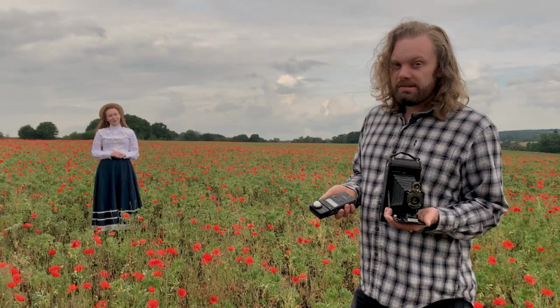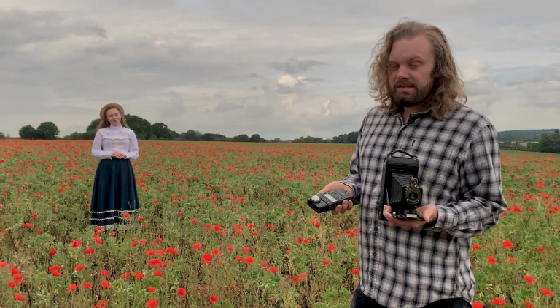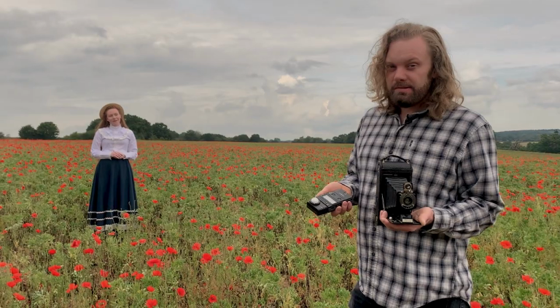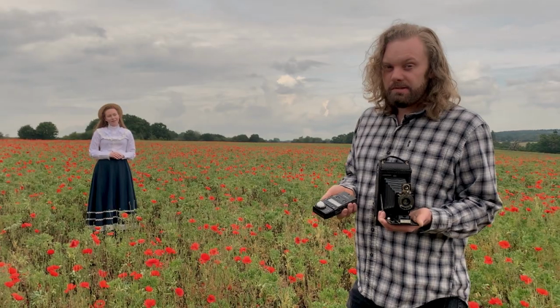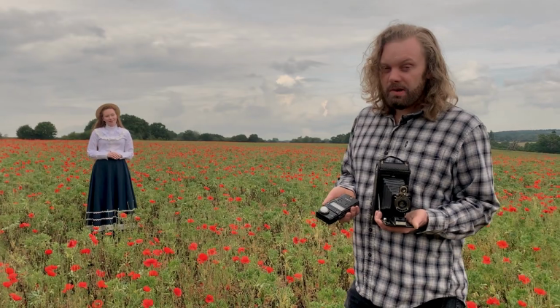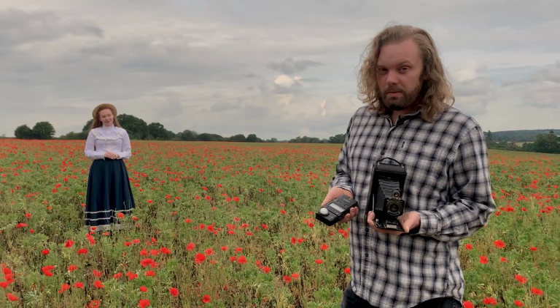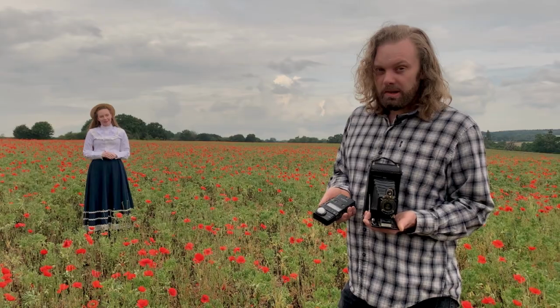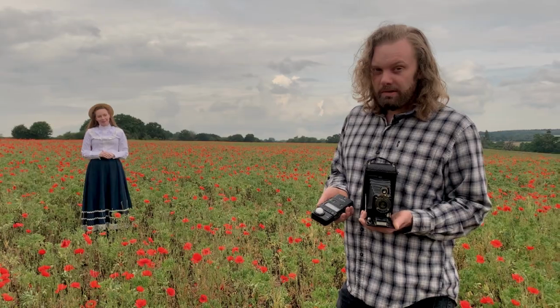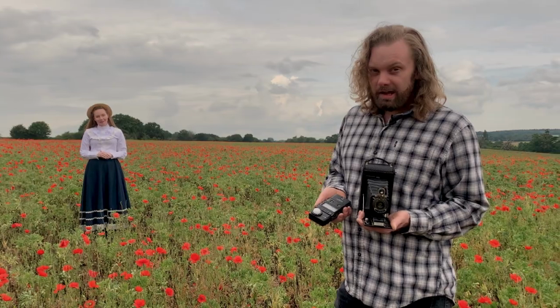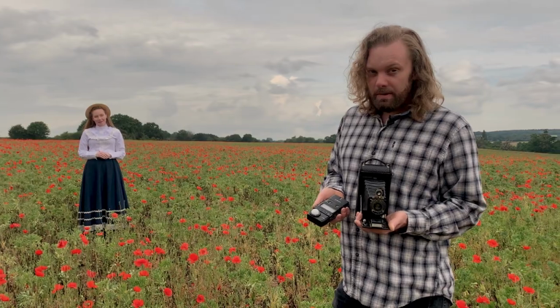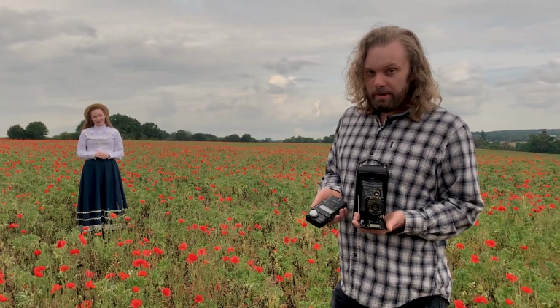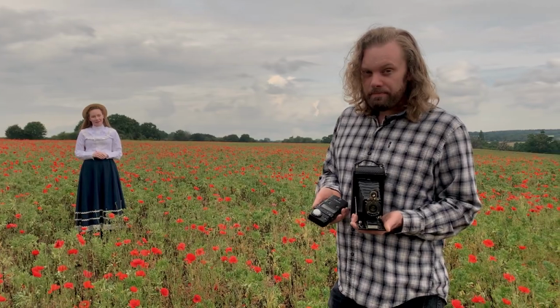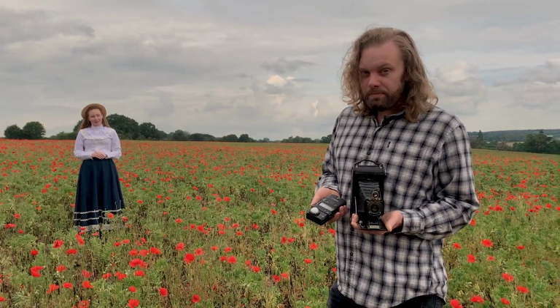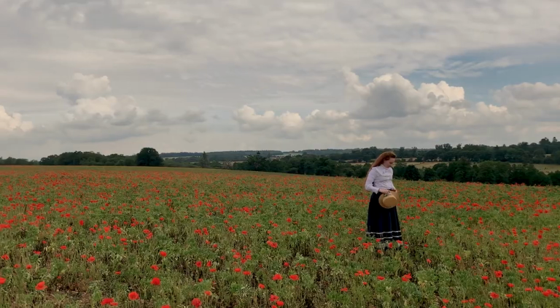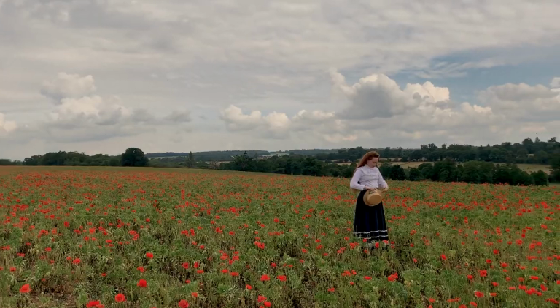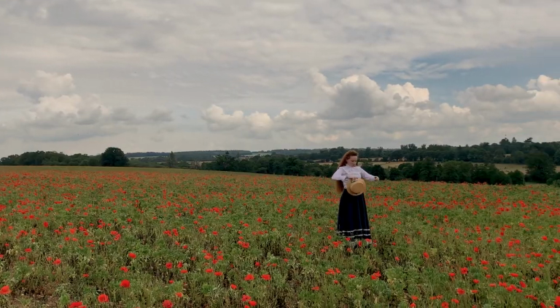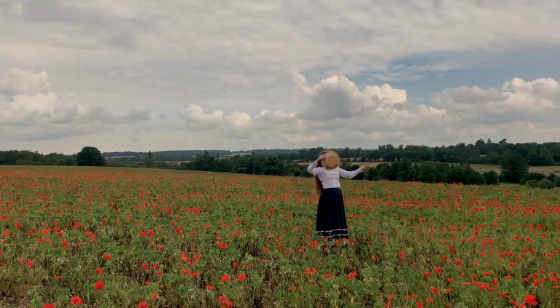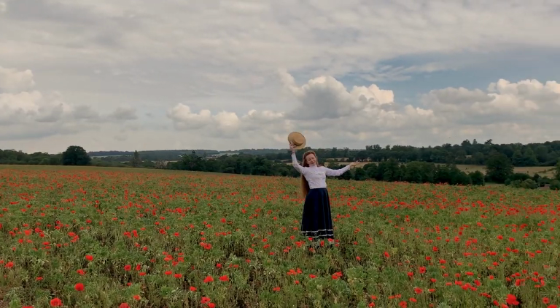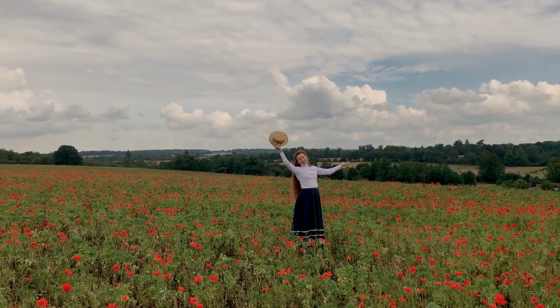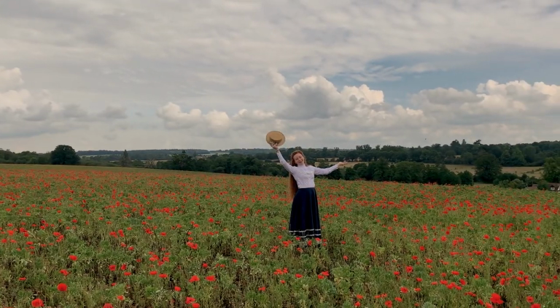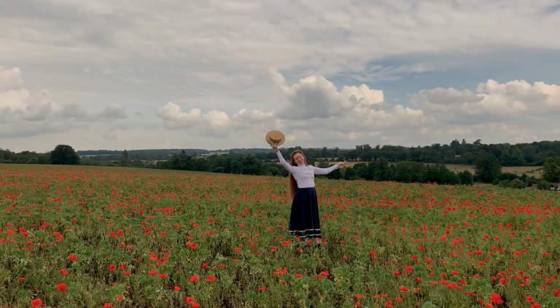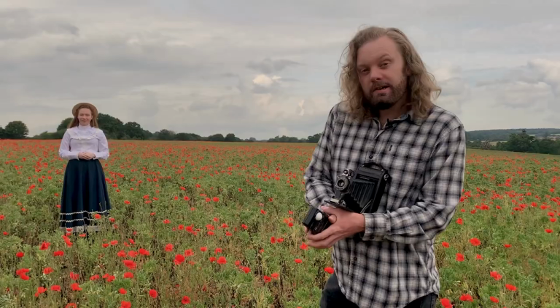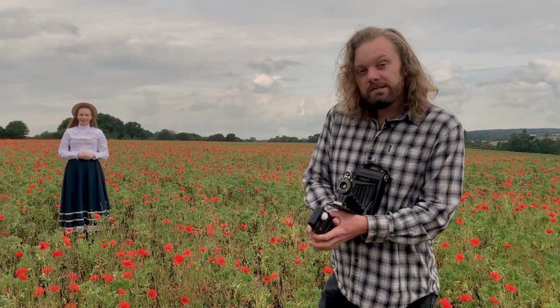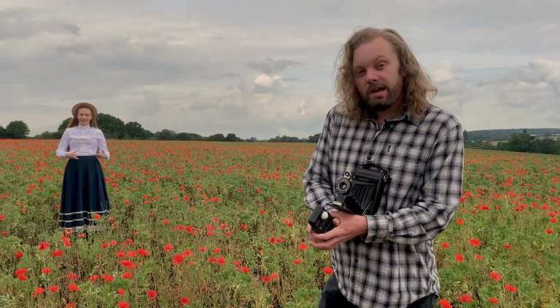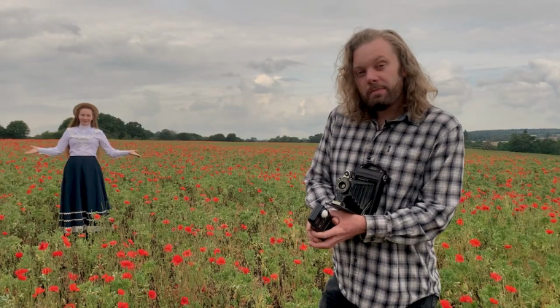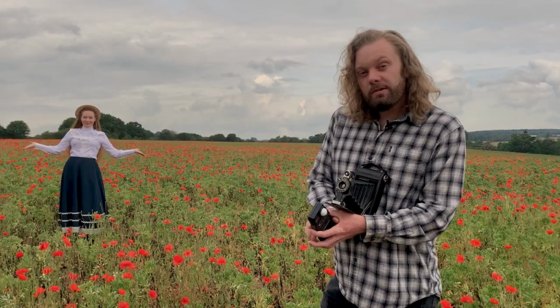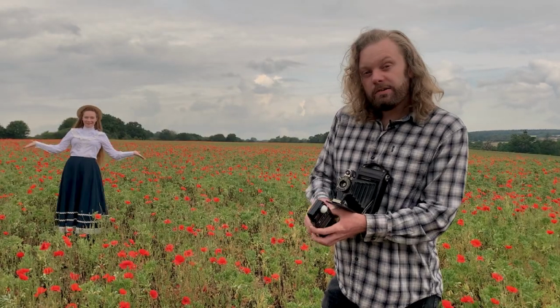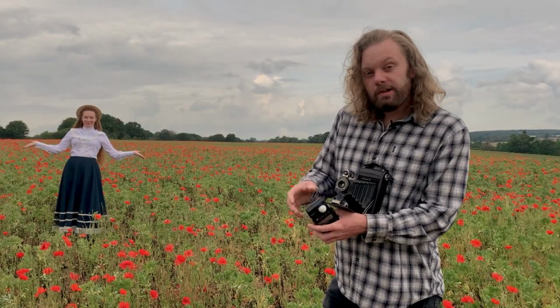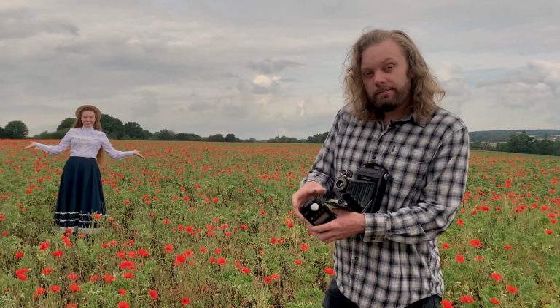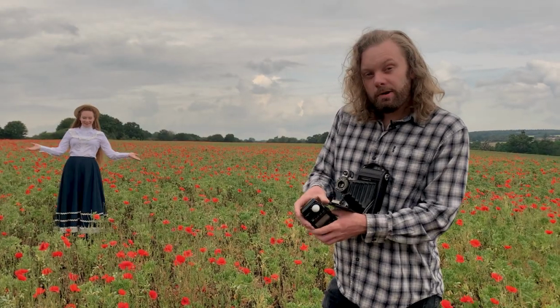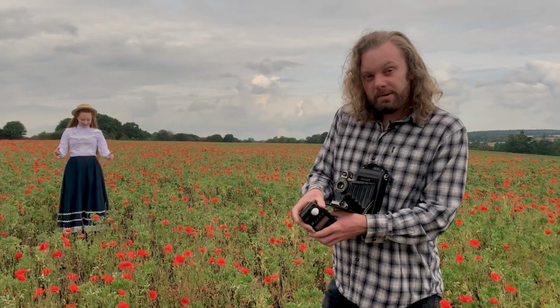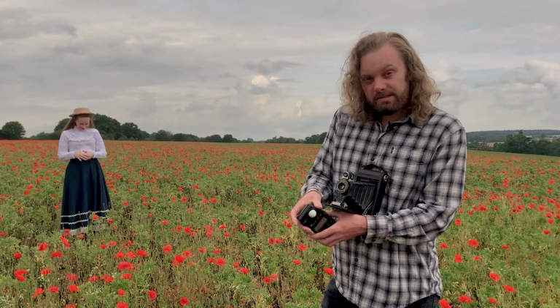Since it was a World War I era camera, we dressed Jamie up in the period and put her in a field of poppies.